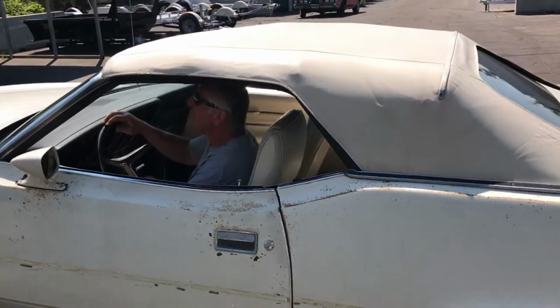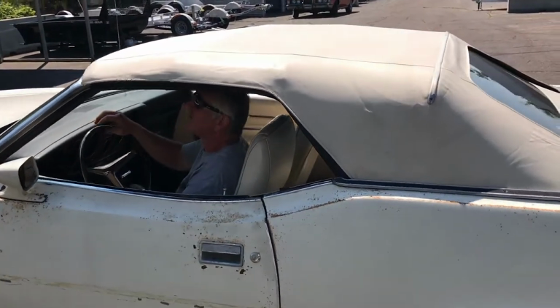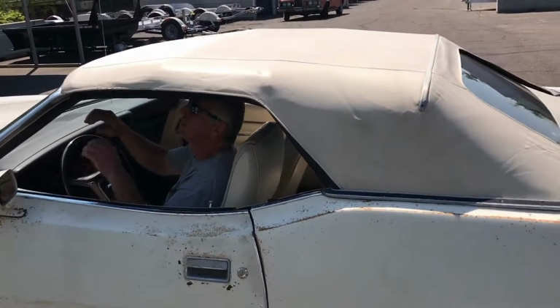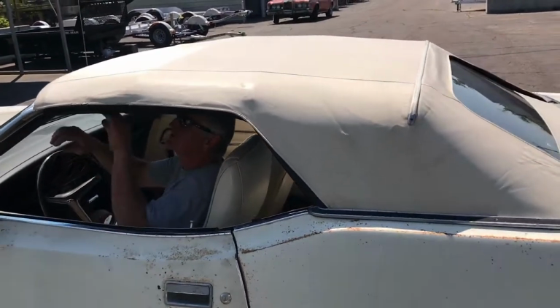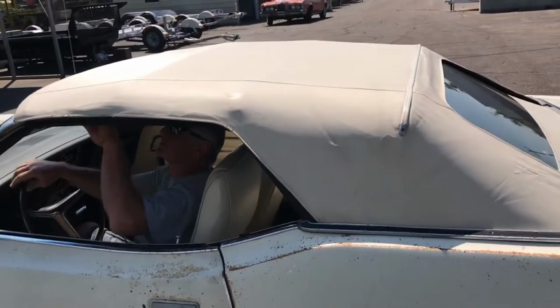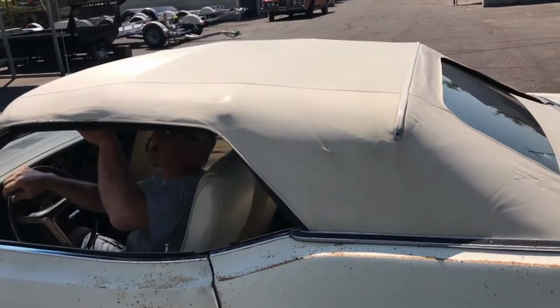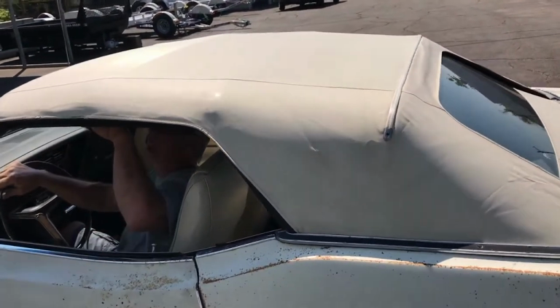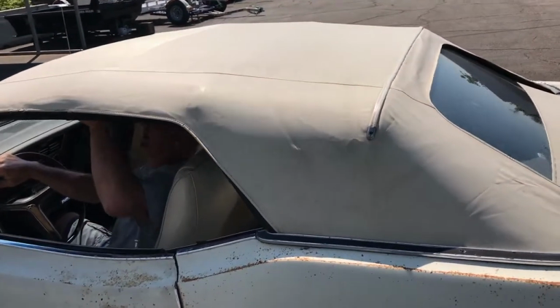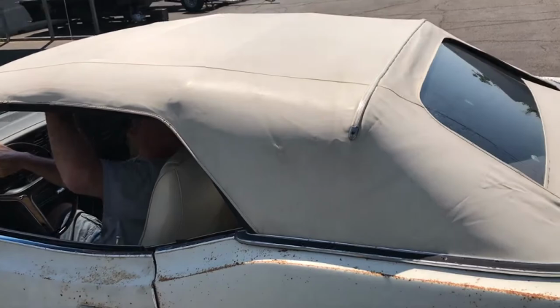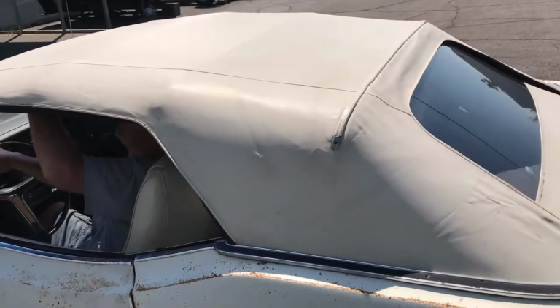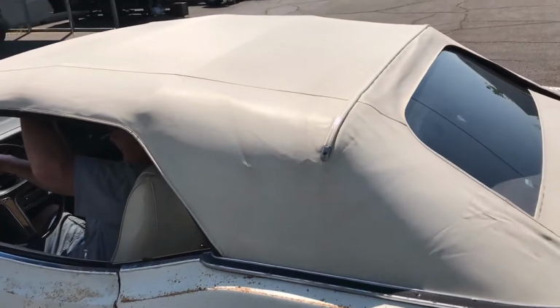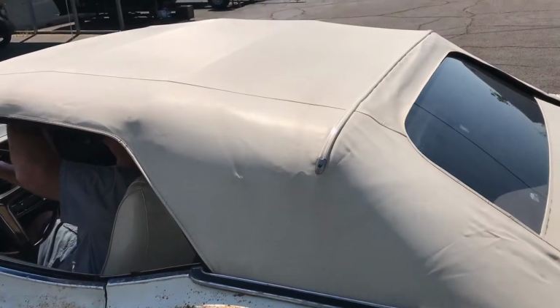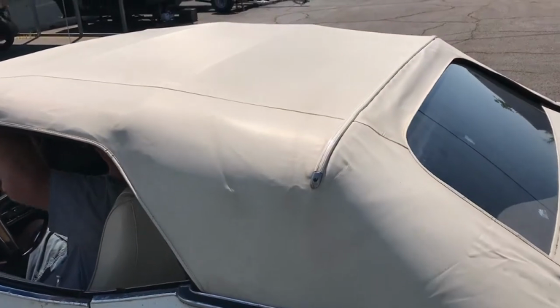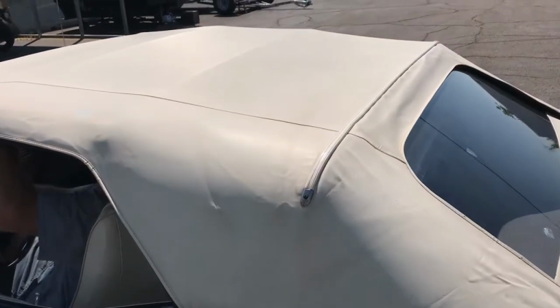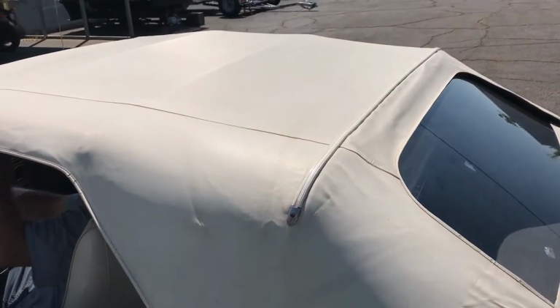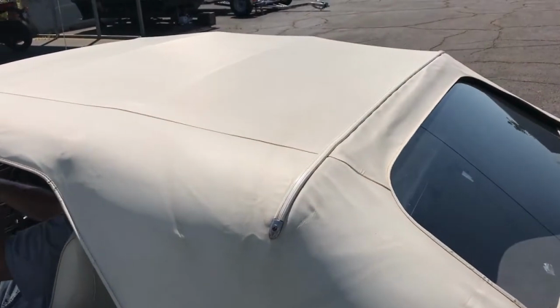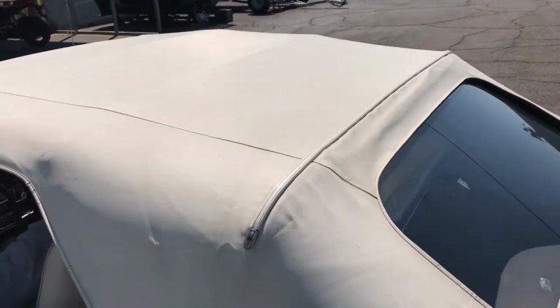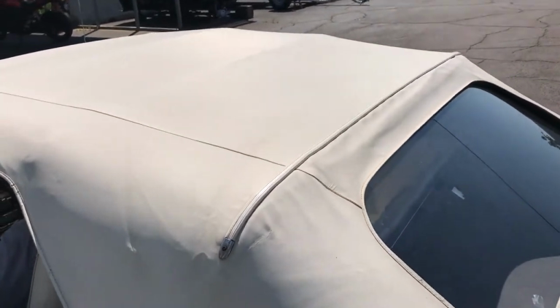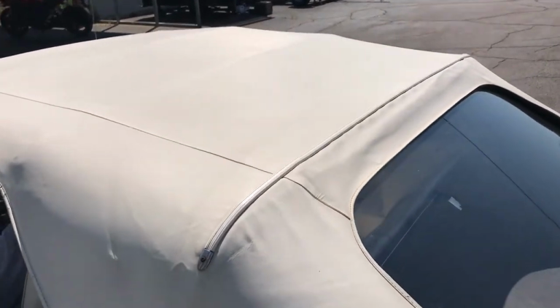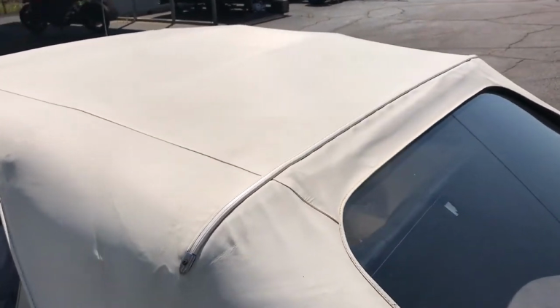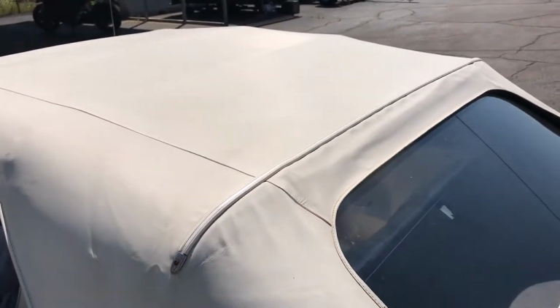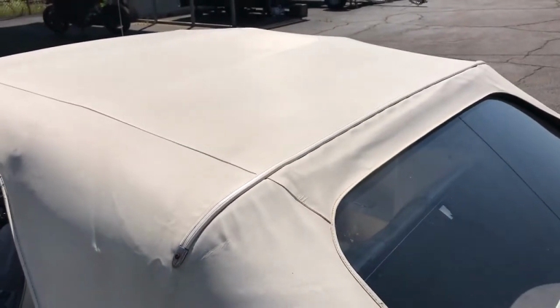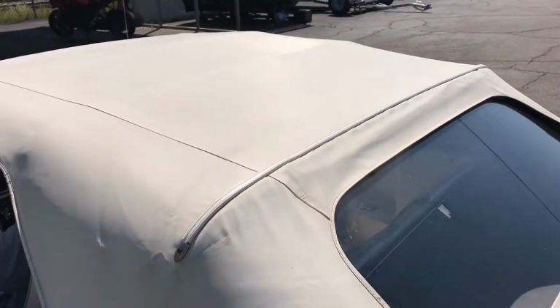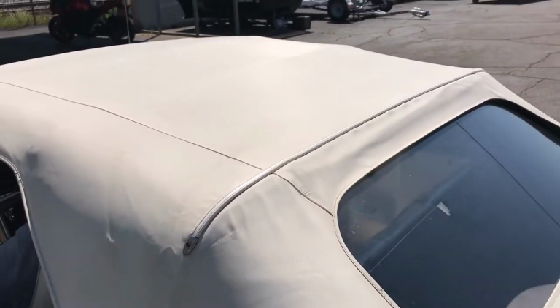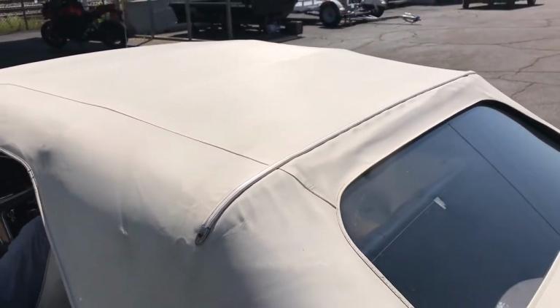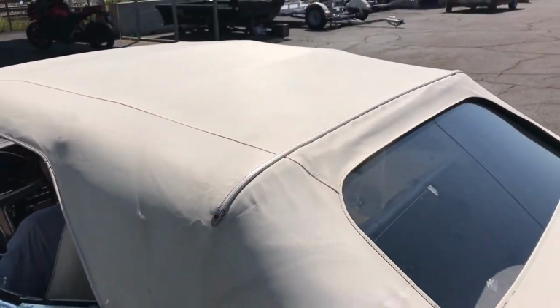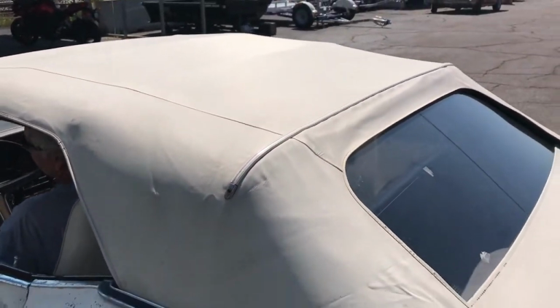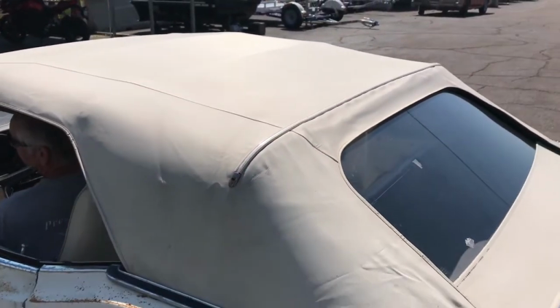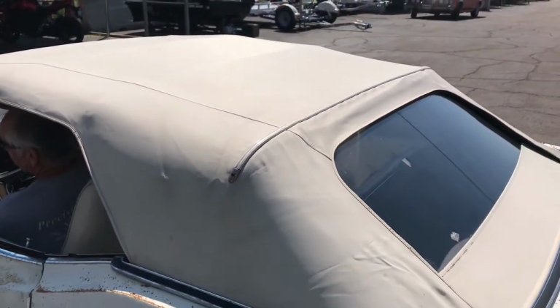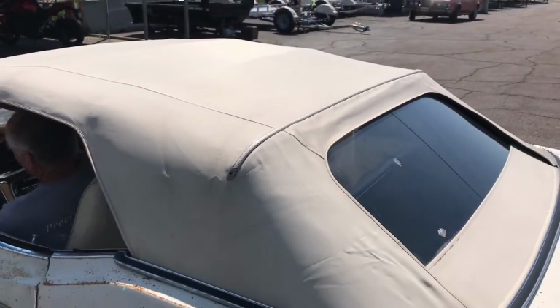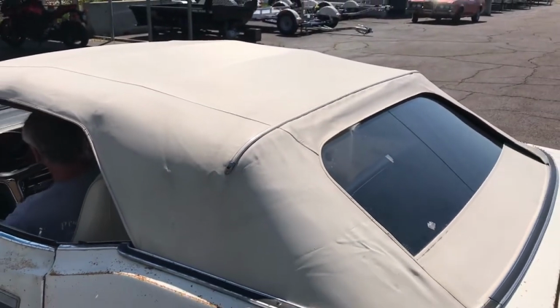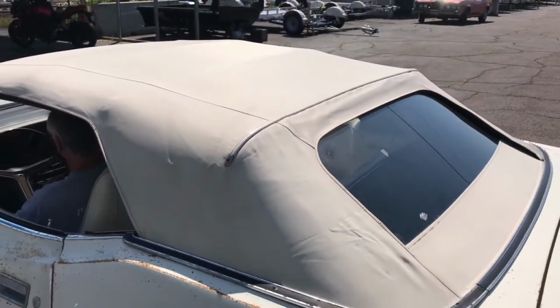Here we are top down. Pull the levers, top down.